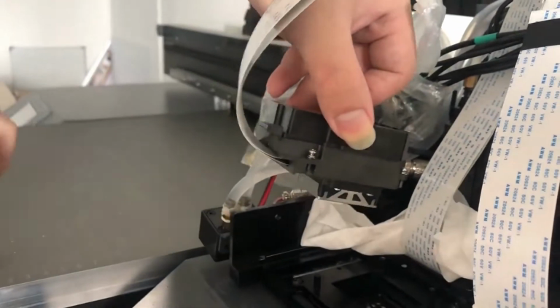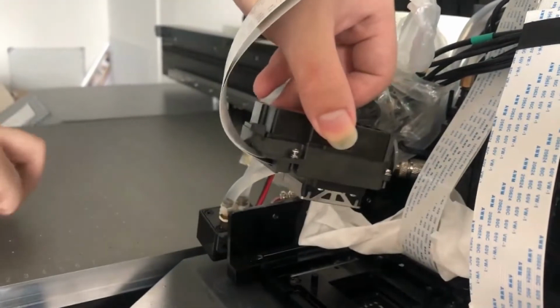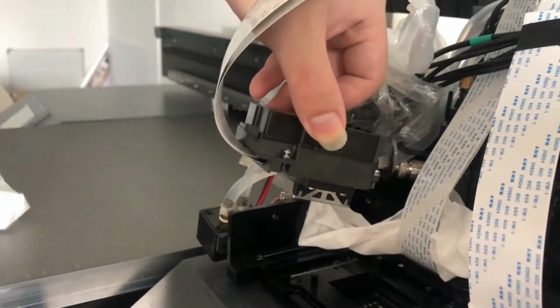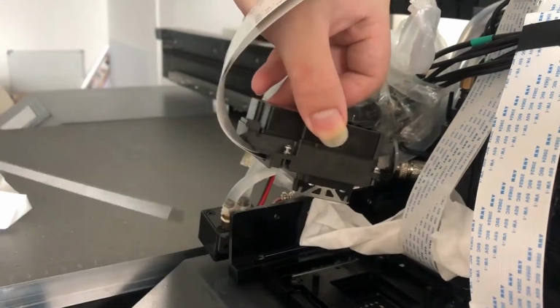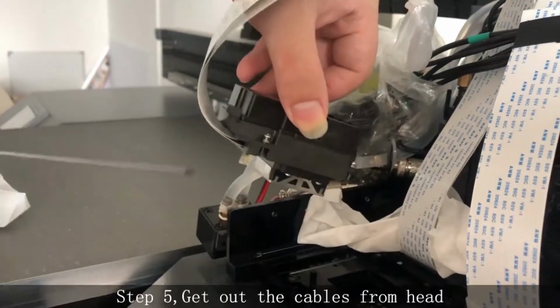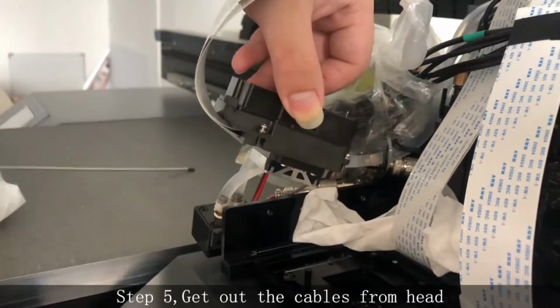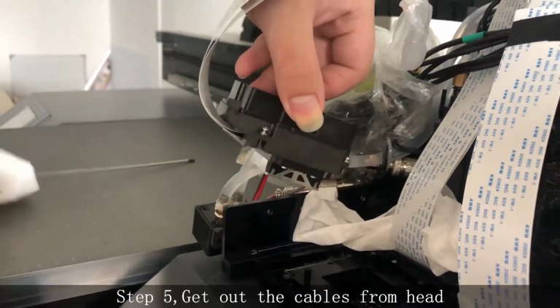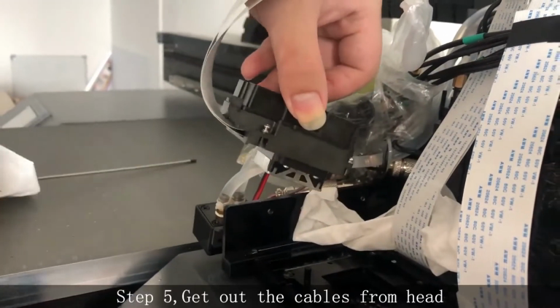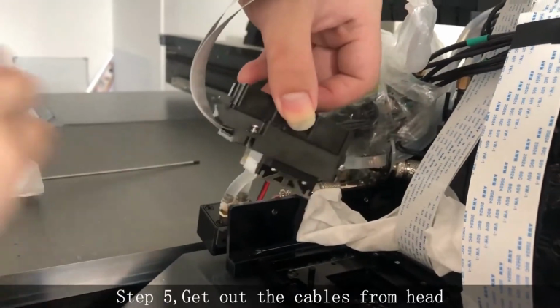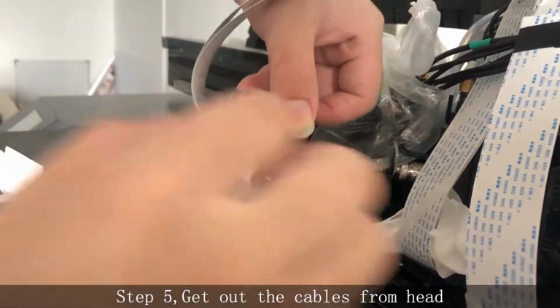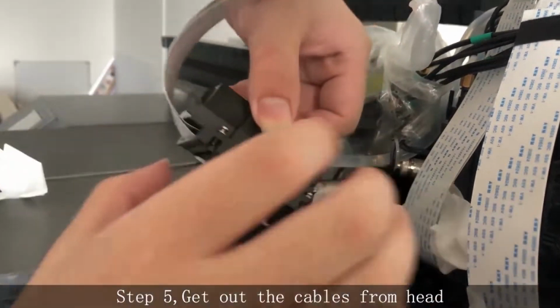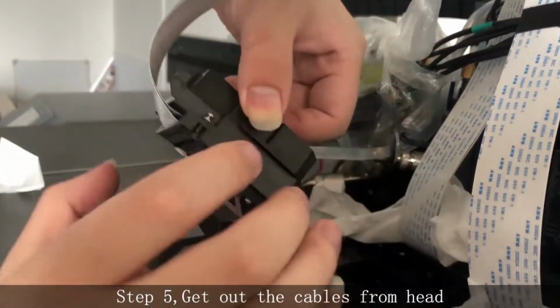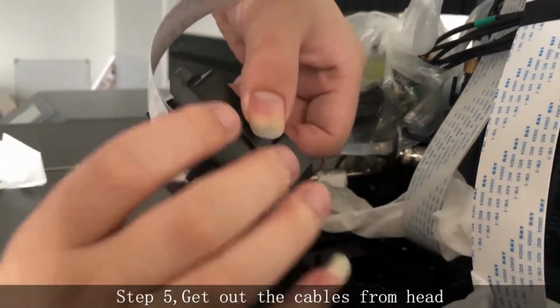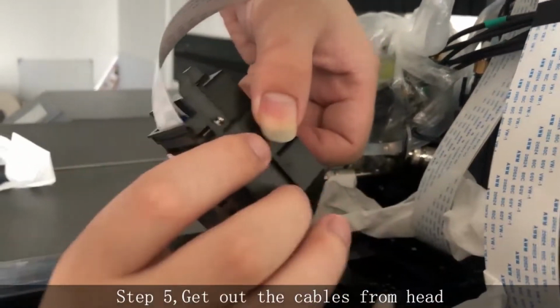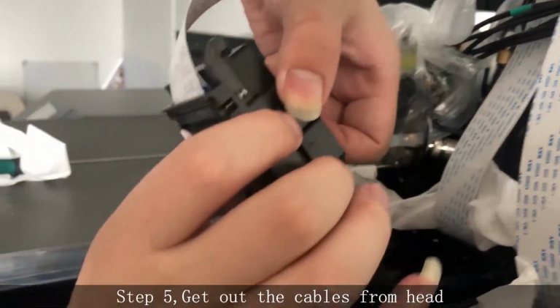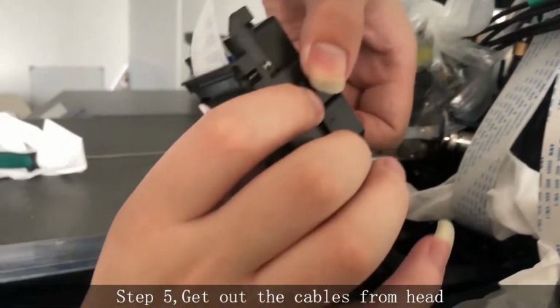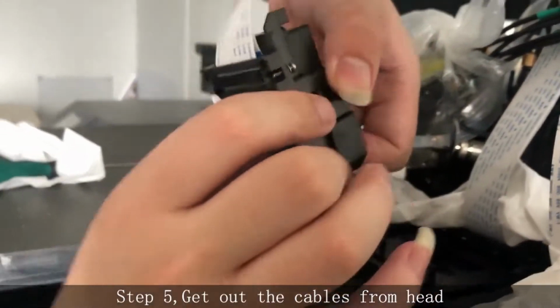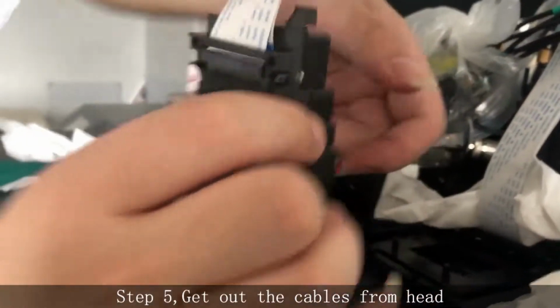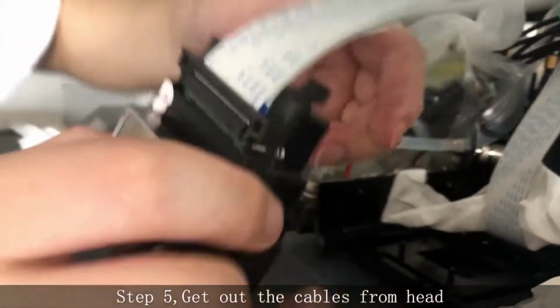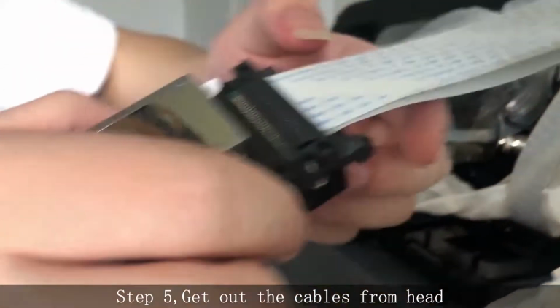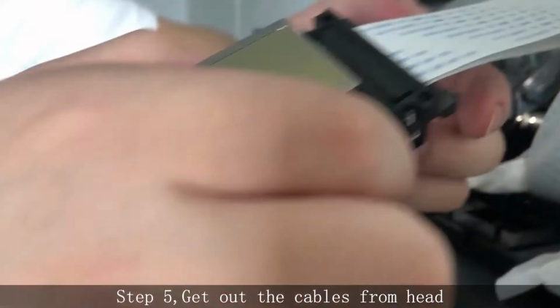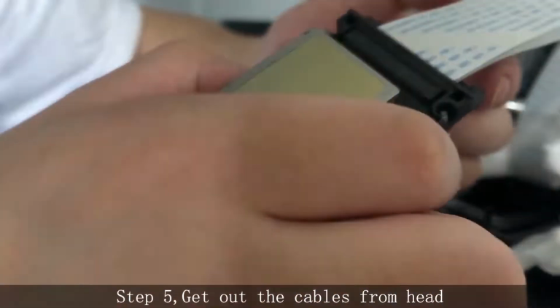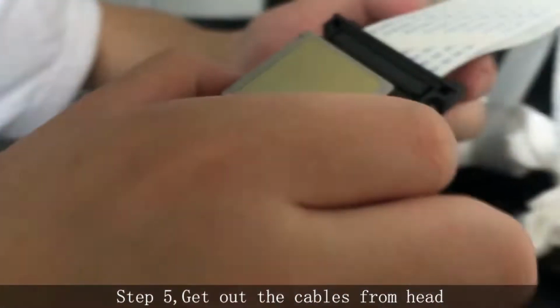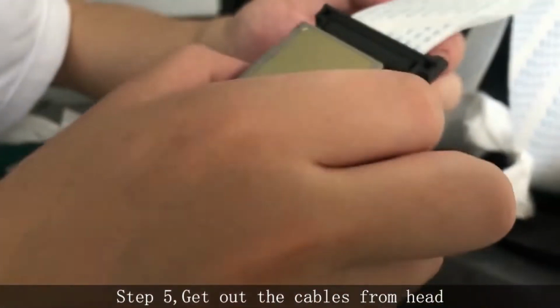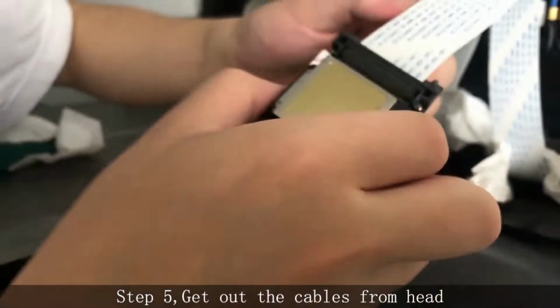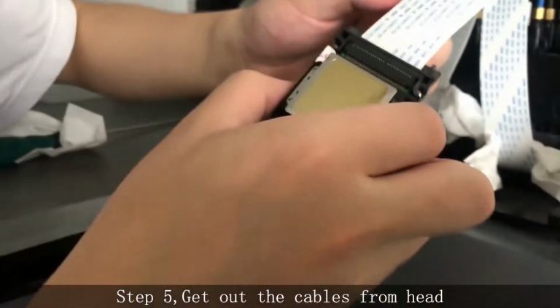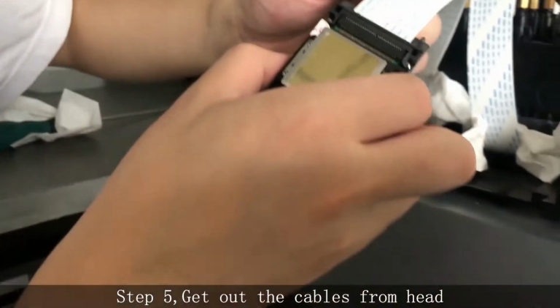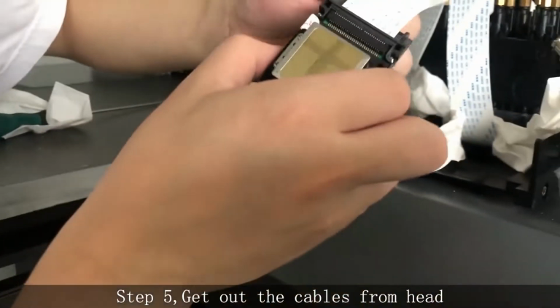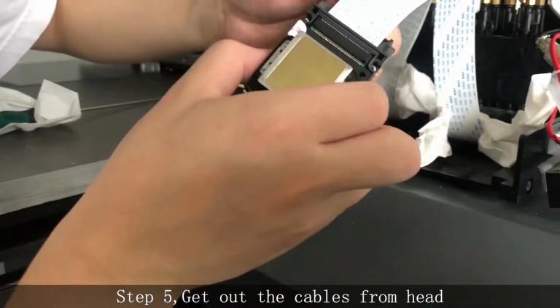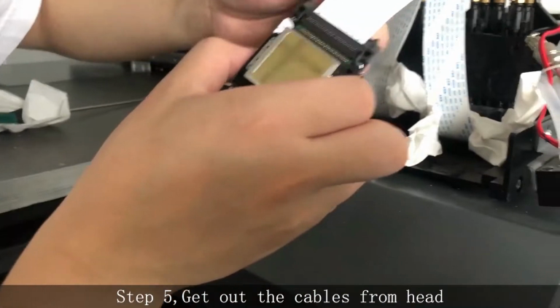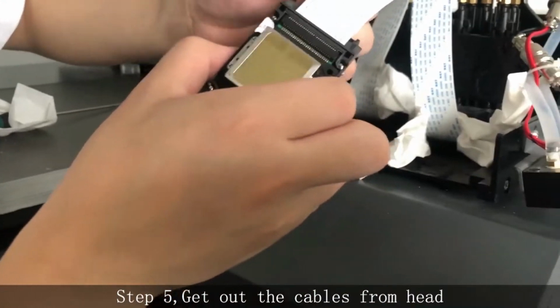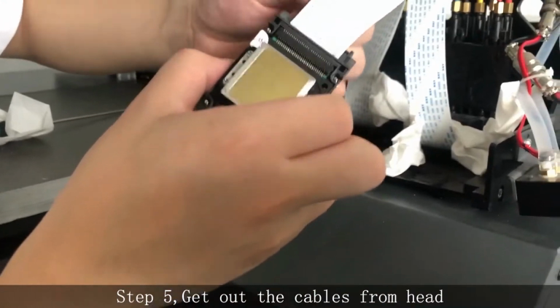Step 5. Get out the cables from the head.